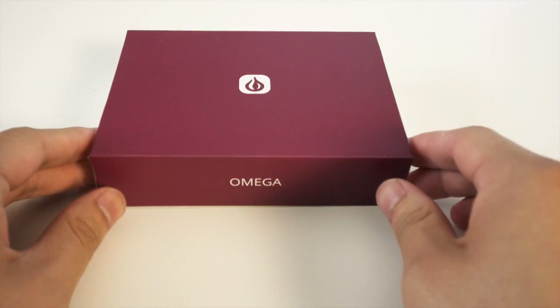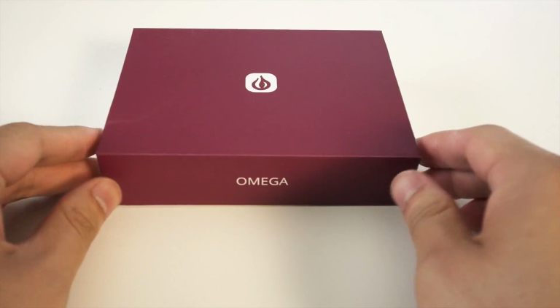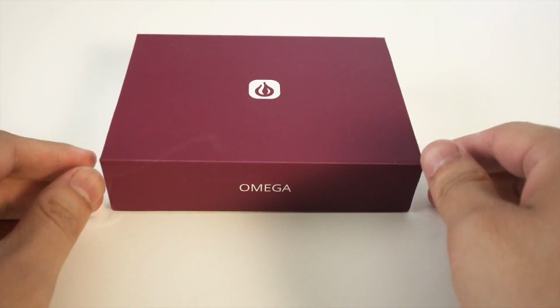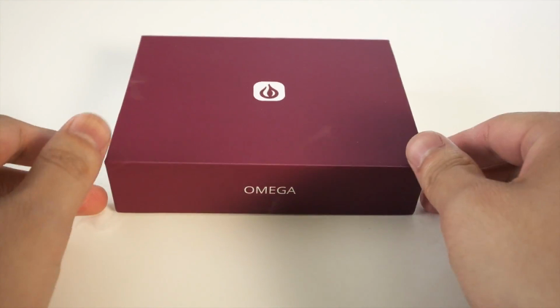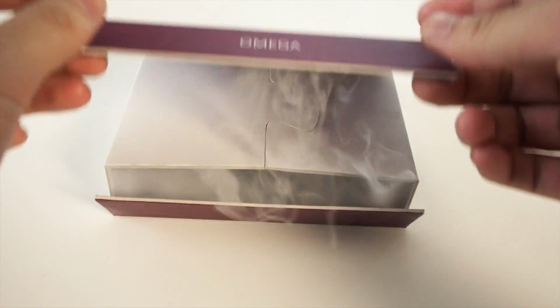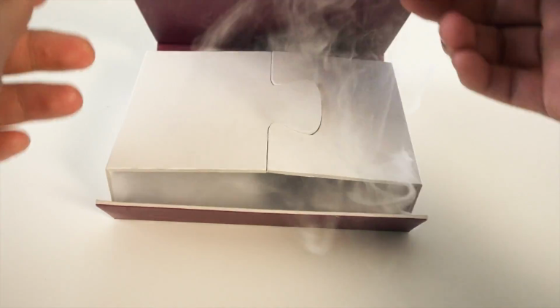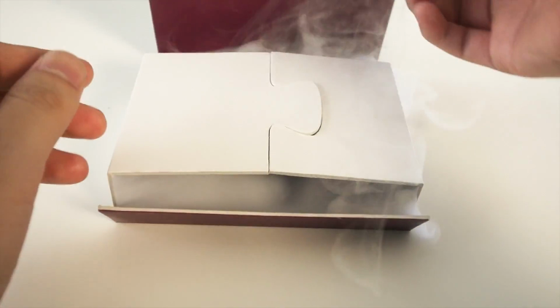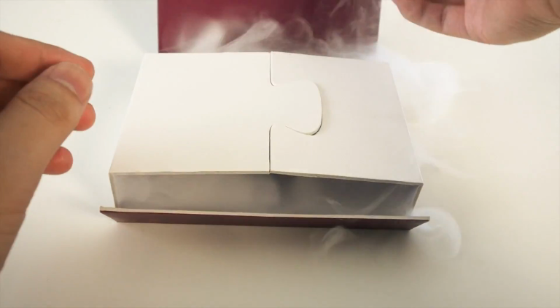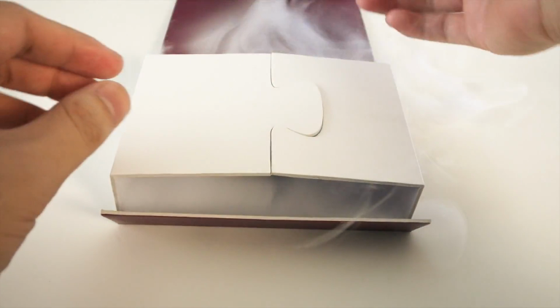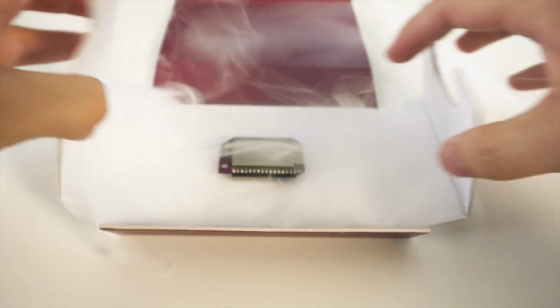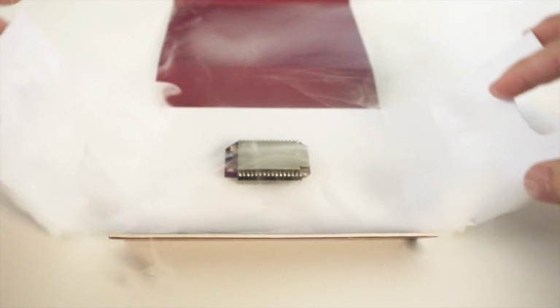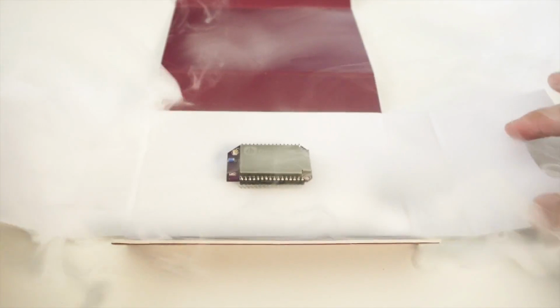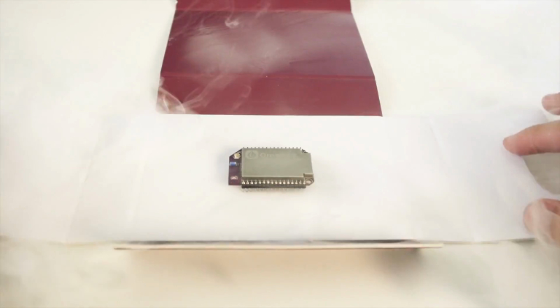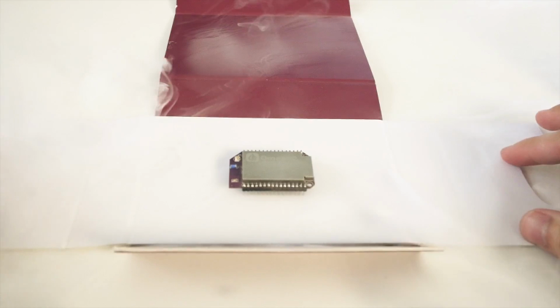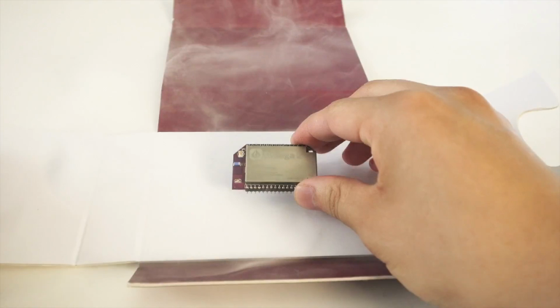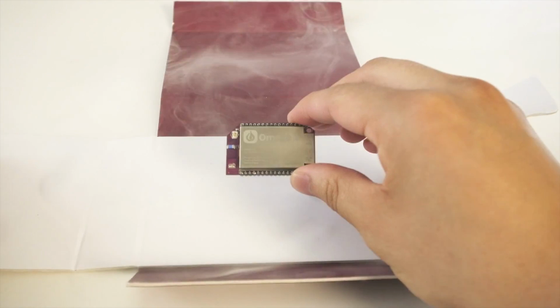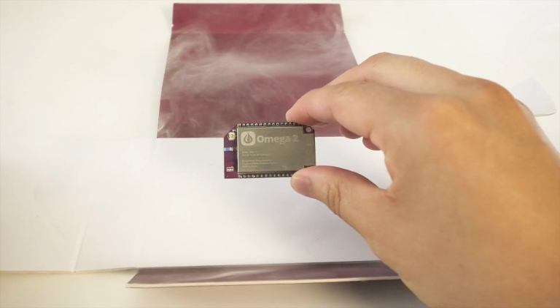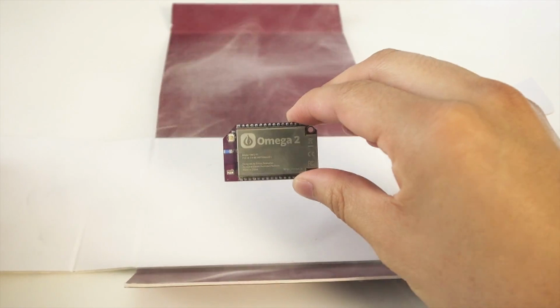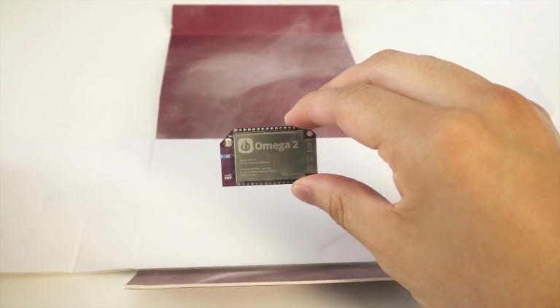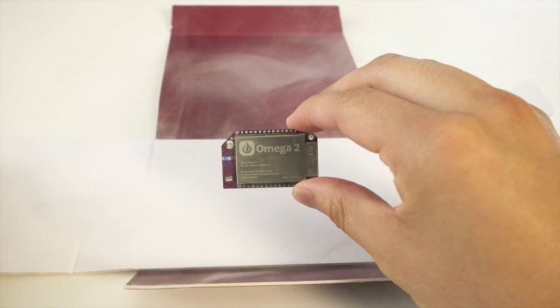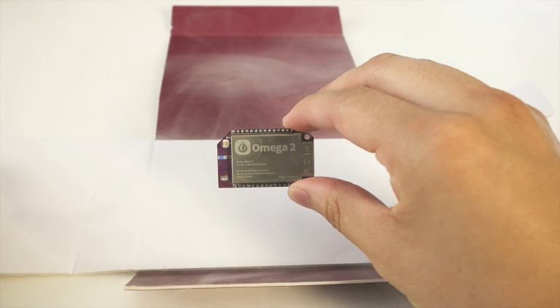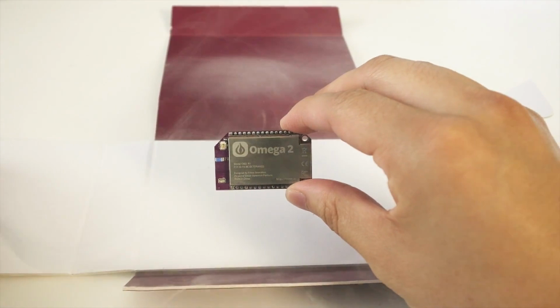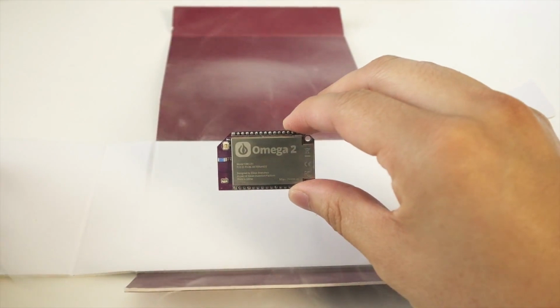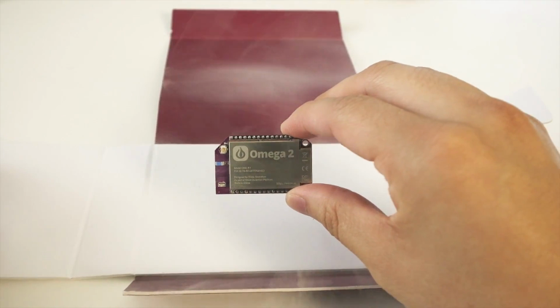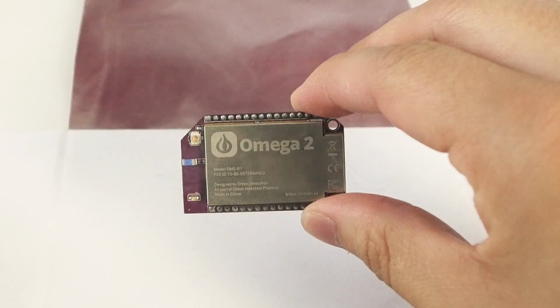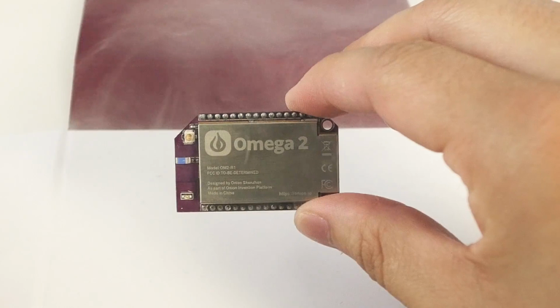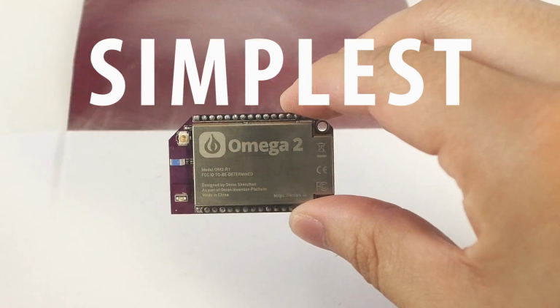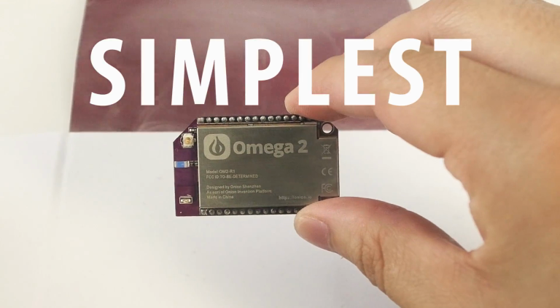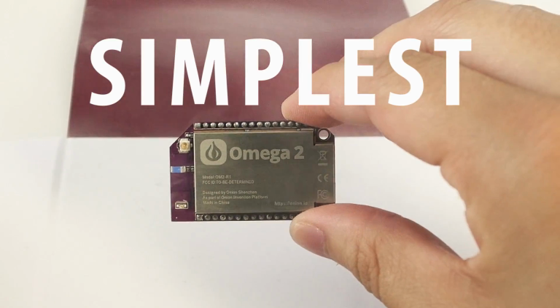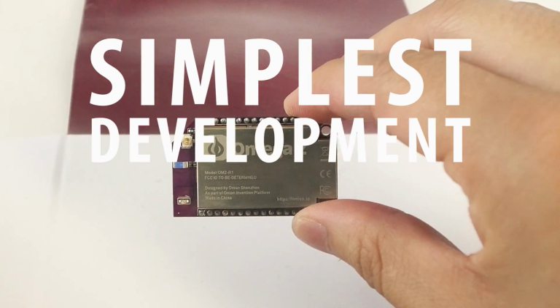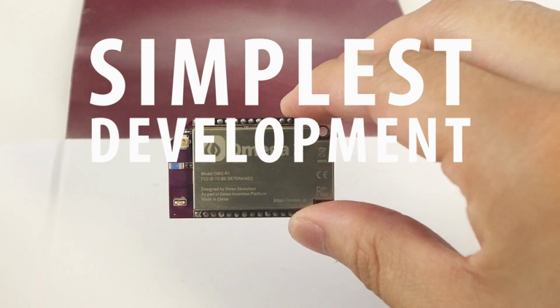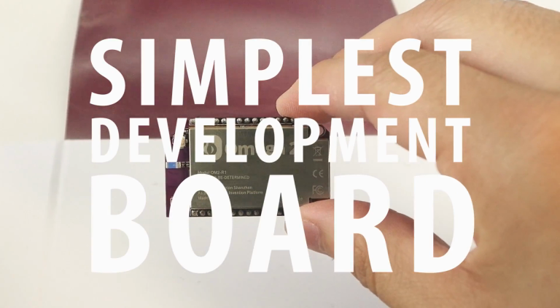Today, we're changing that. Say hello to the Omega-2, the world's simplest development board.